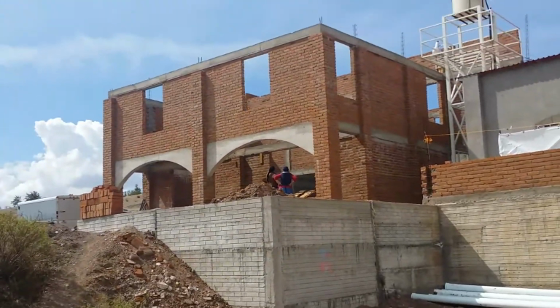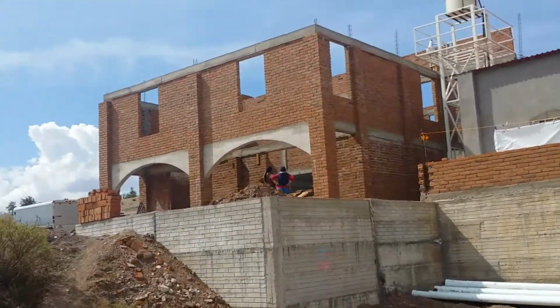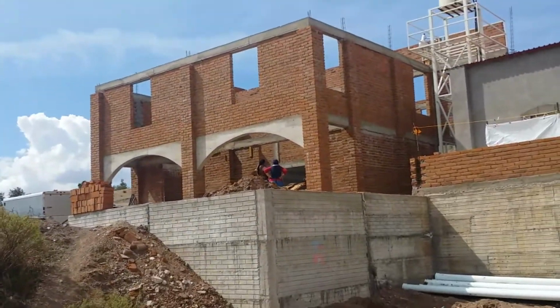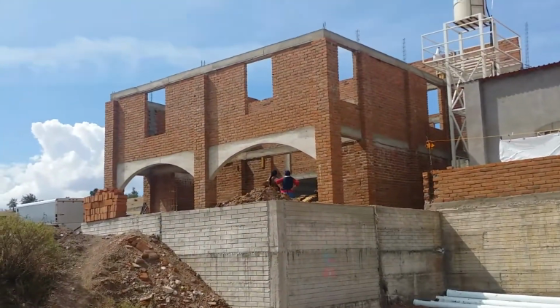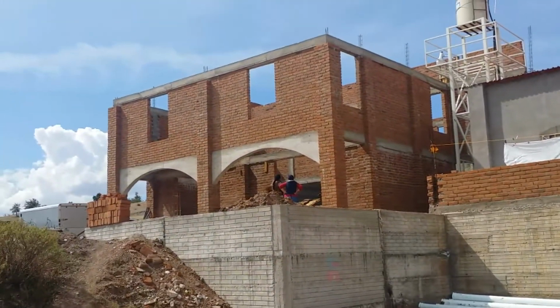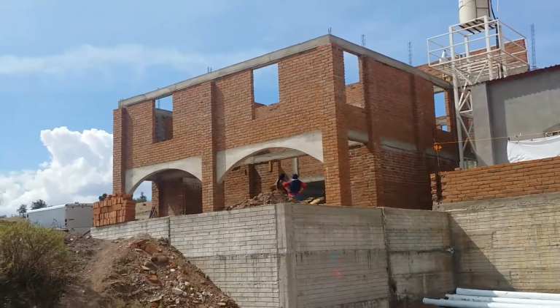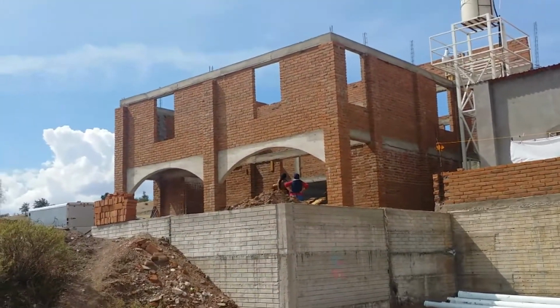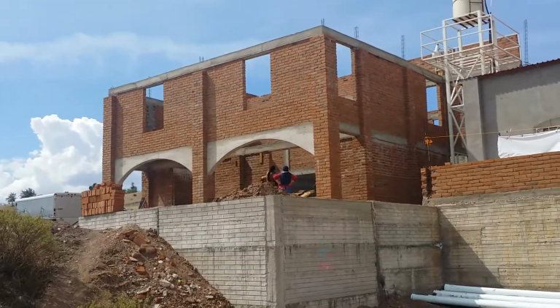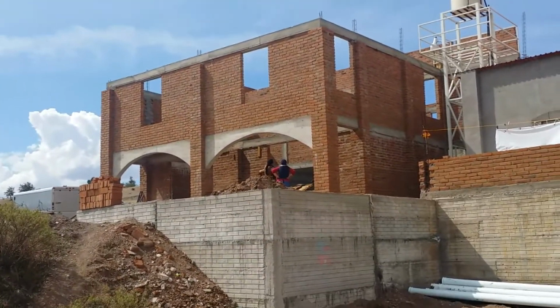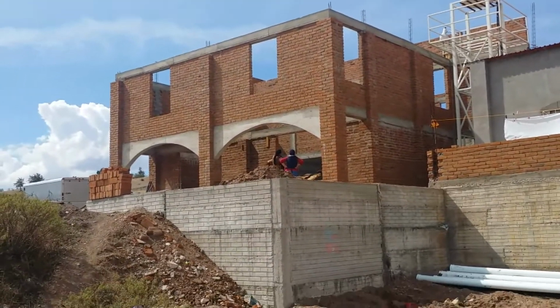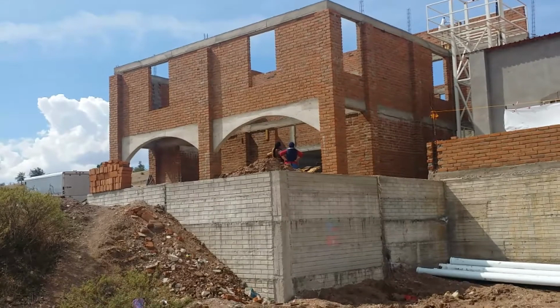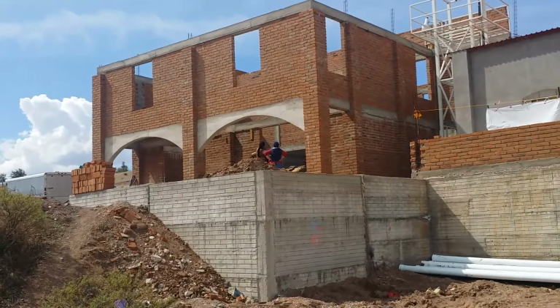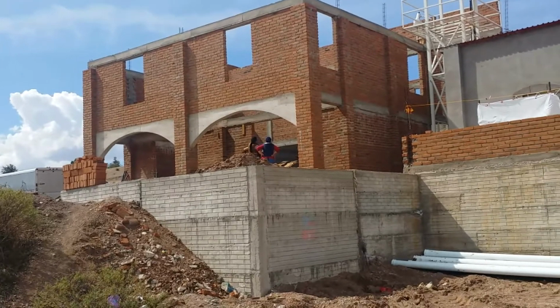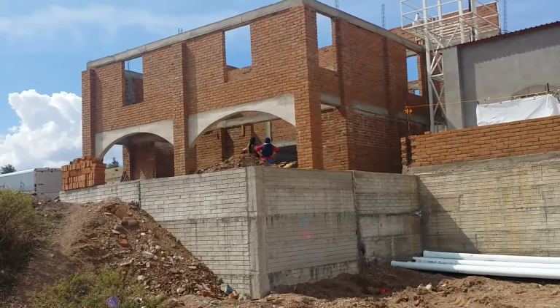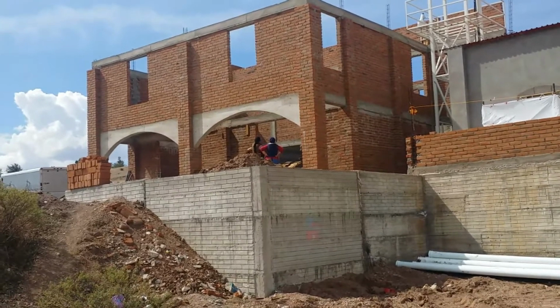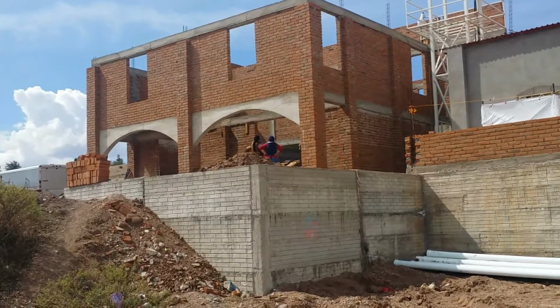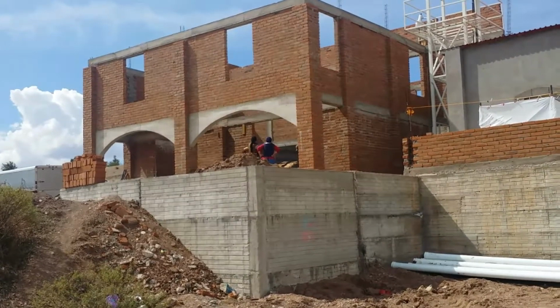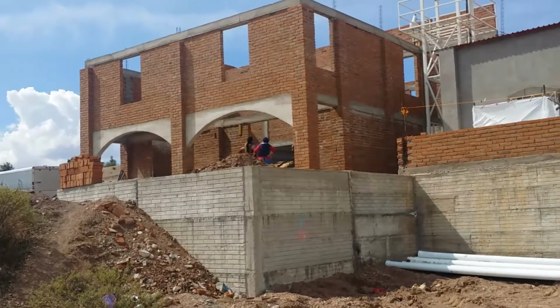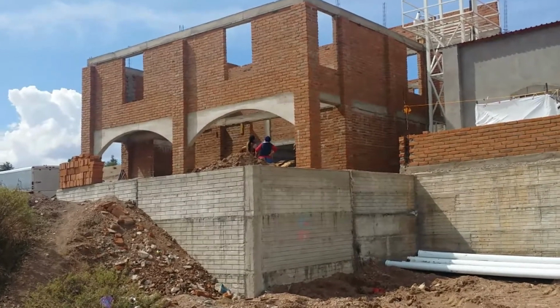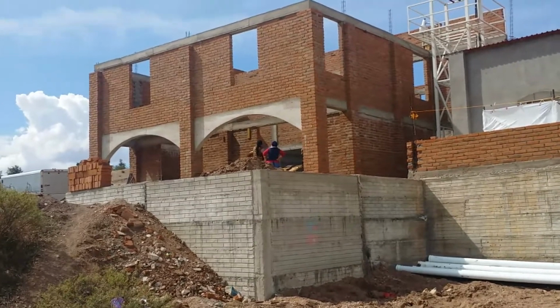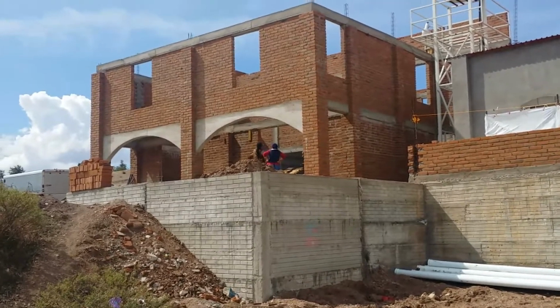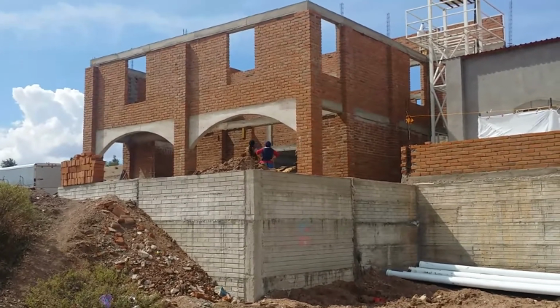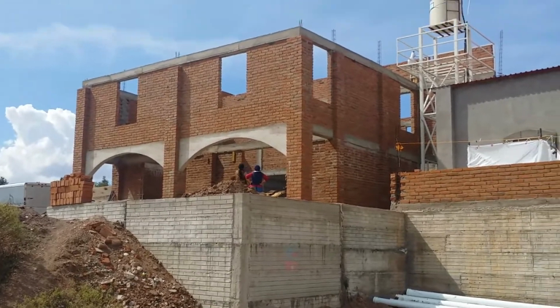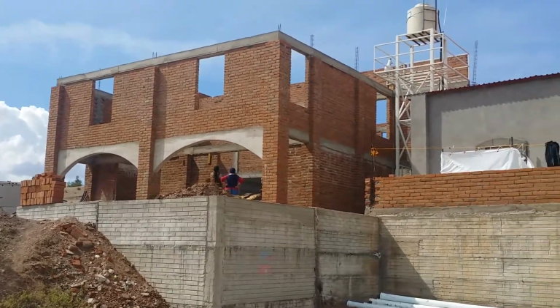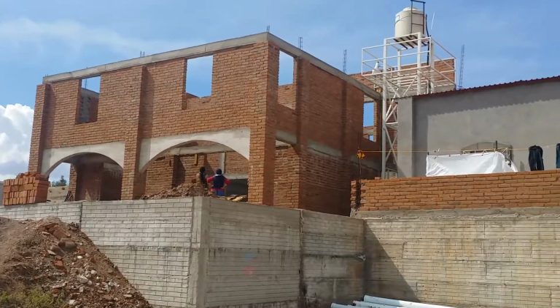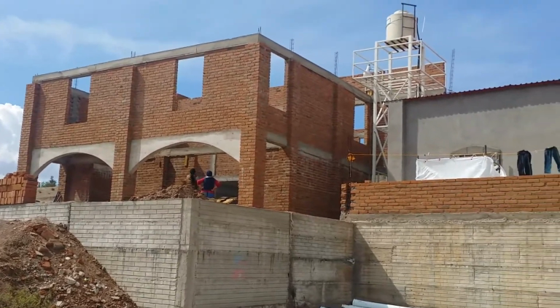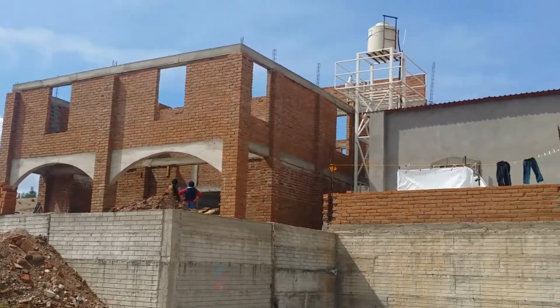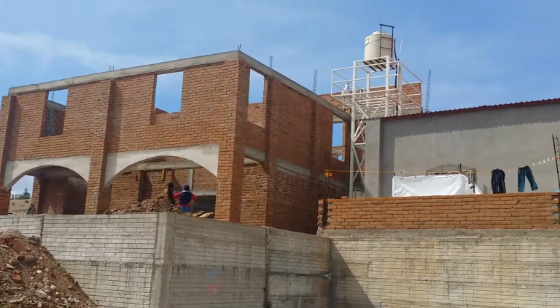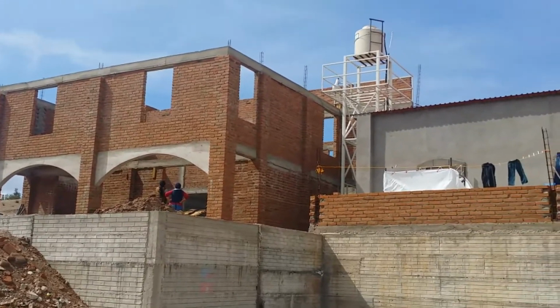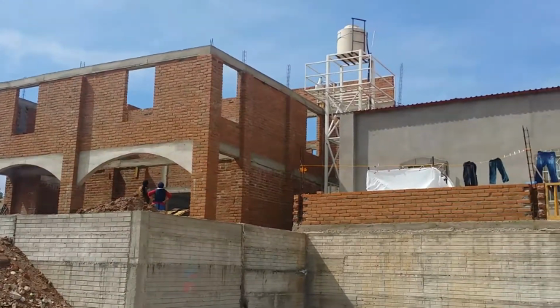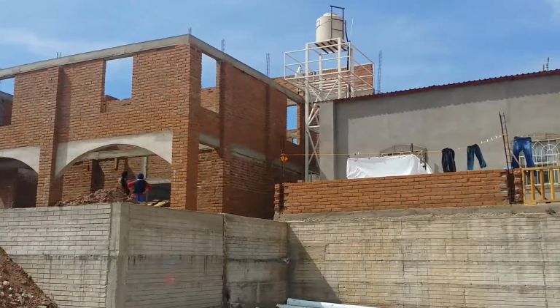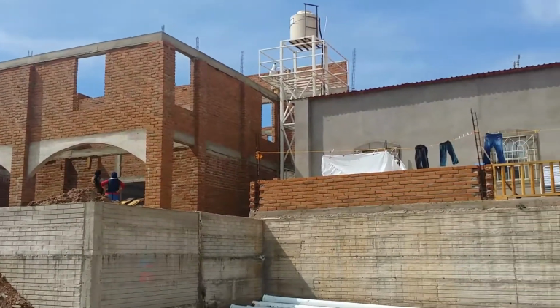It's a pretty good-sized addition. We're just real excited for that to get done so we can get some more kids over here.